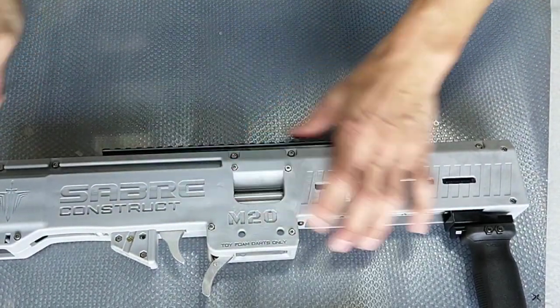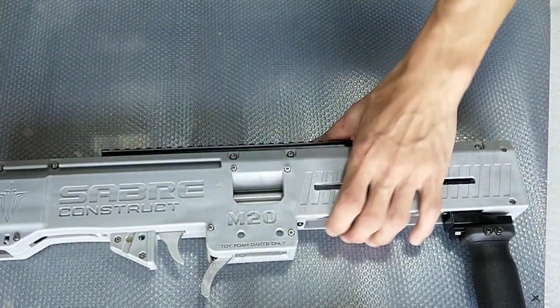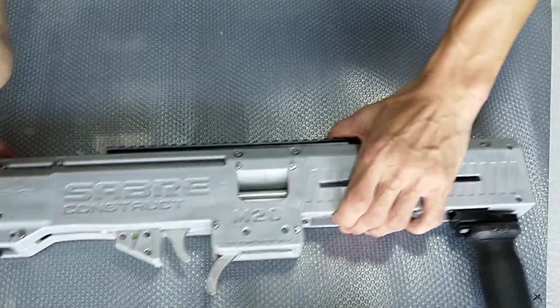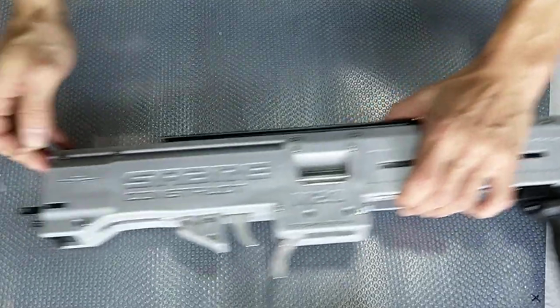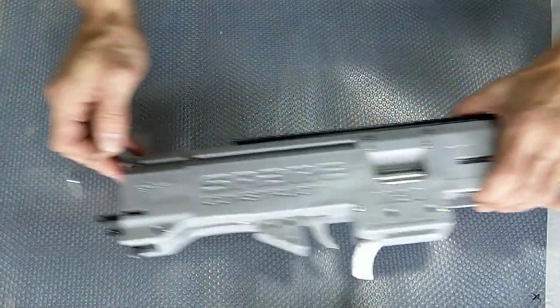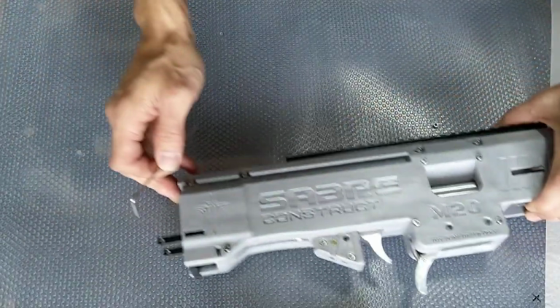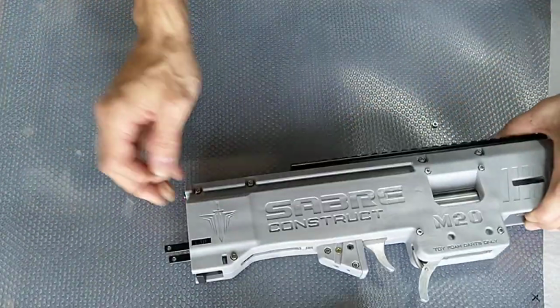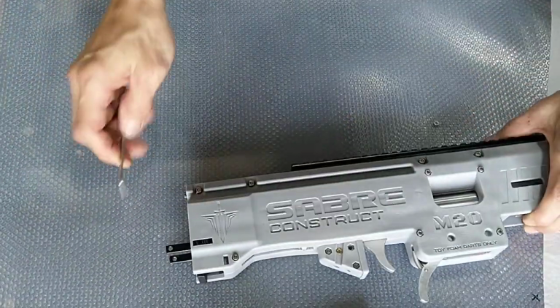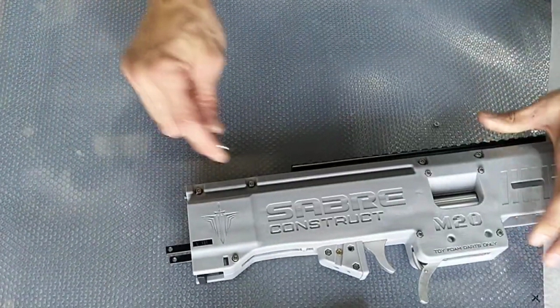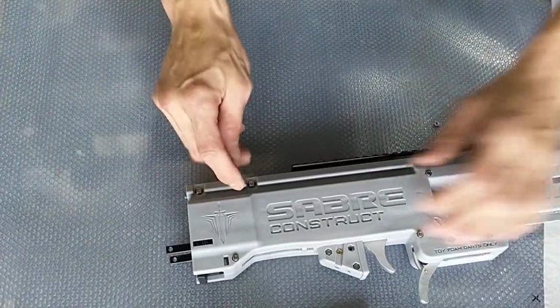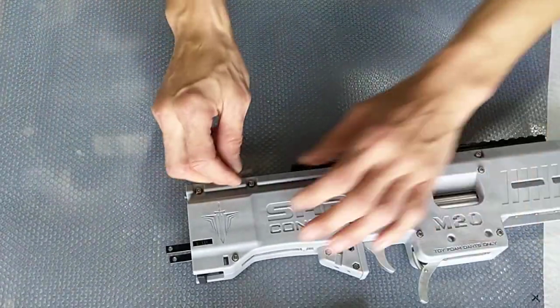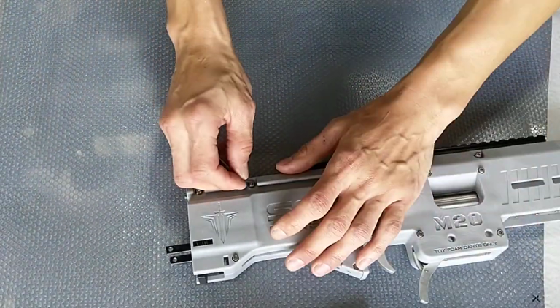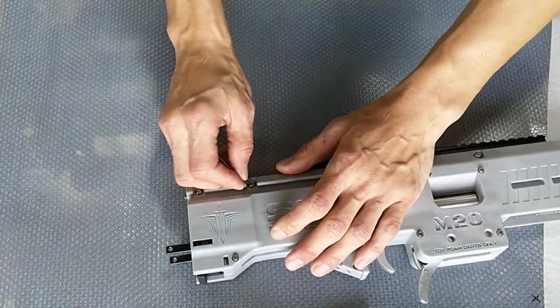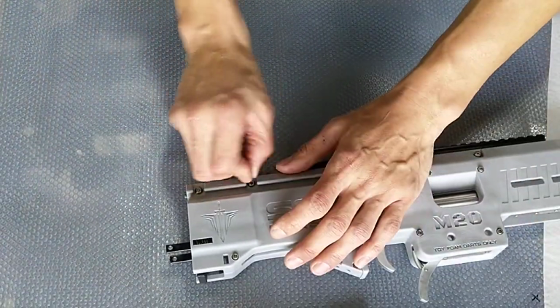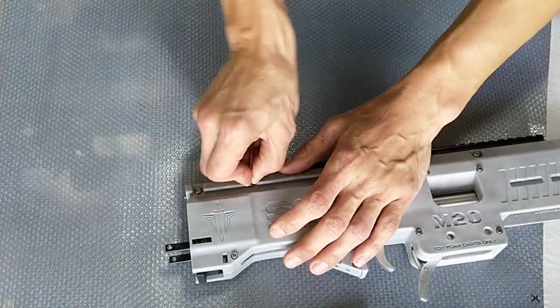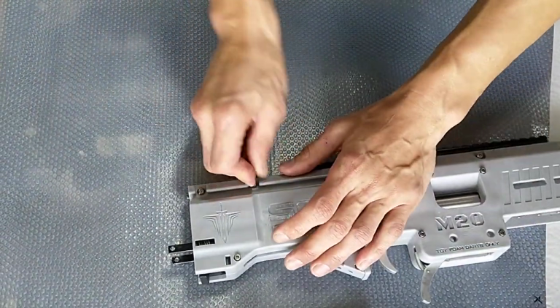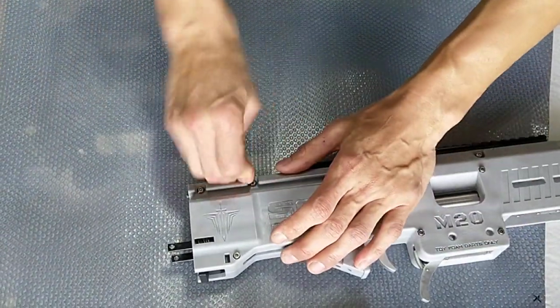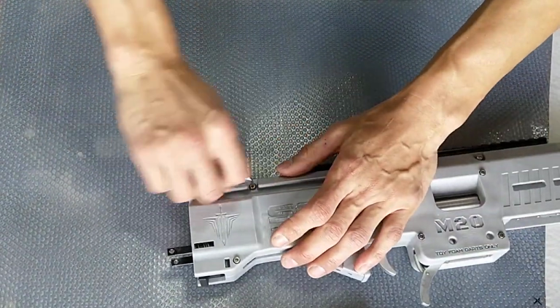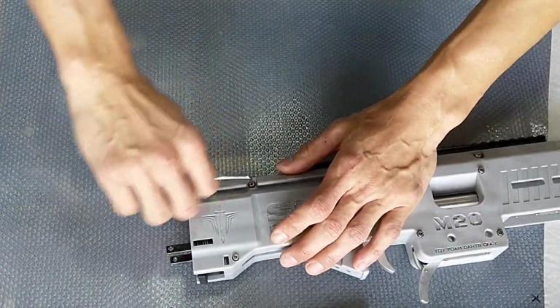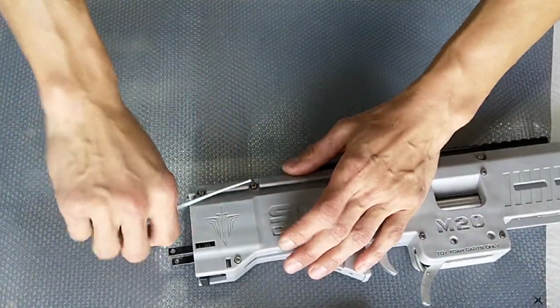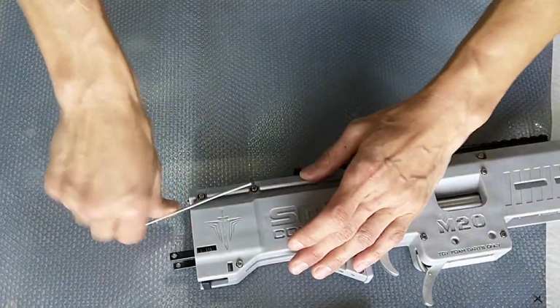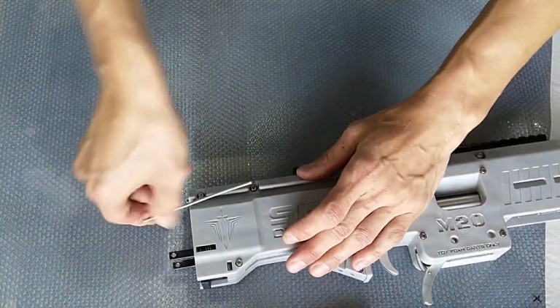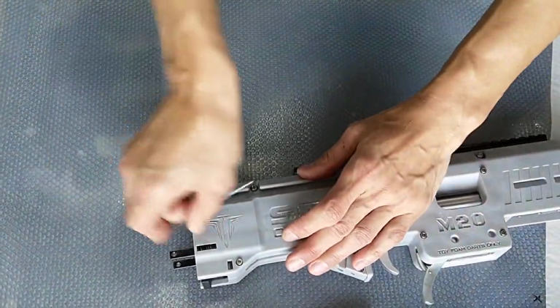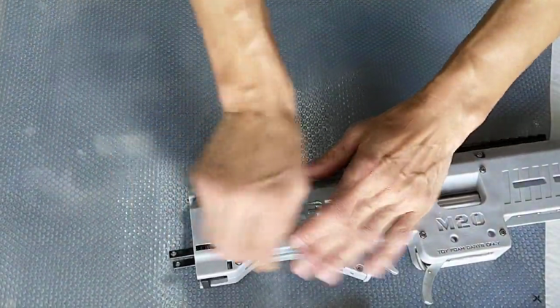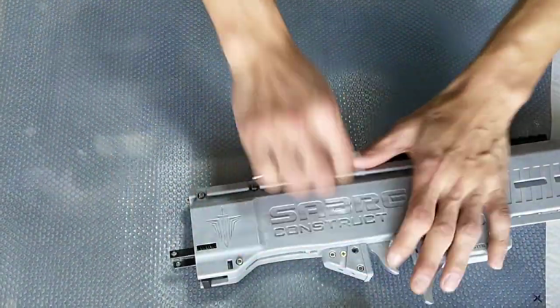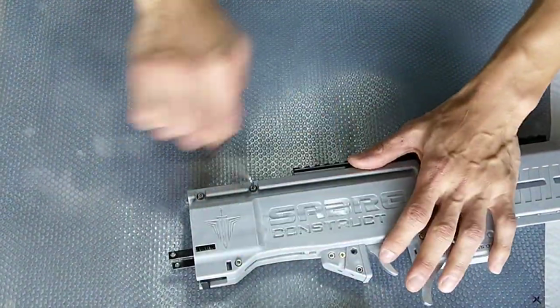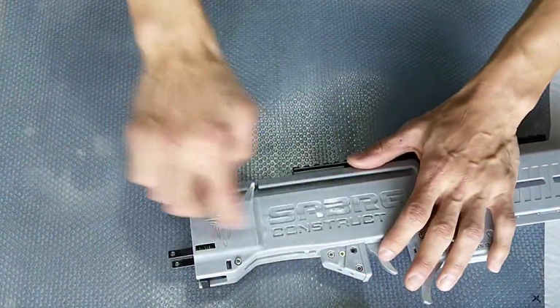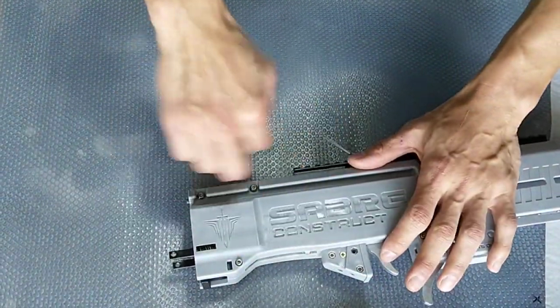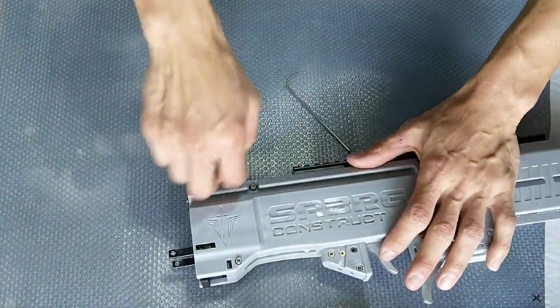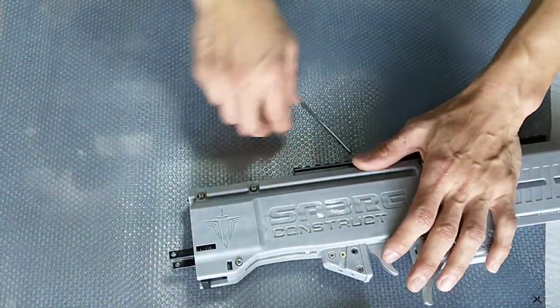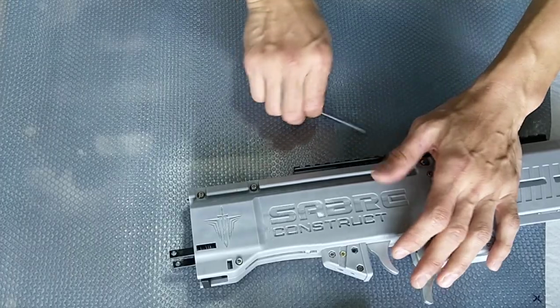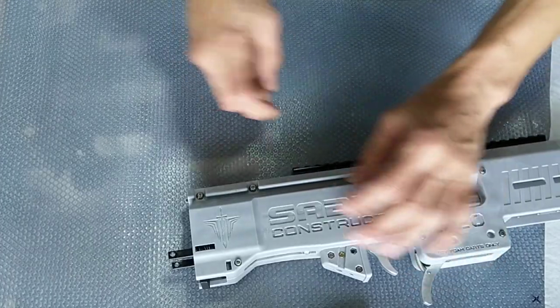Now if you have a power tool it may be faster, but I'm just using the manual method for this video.